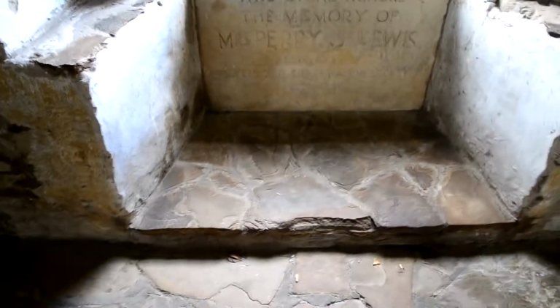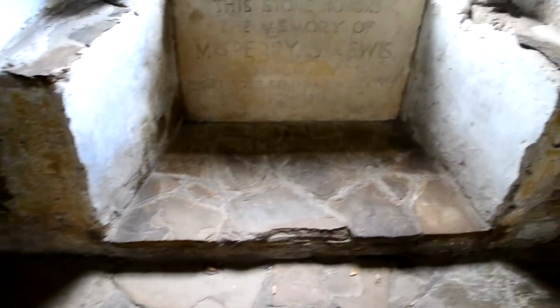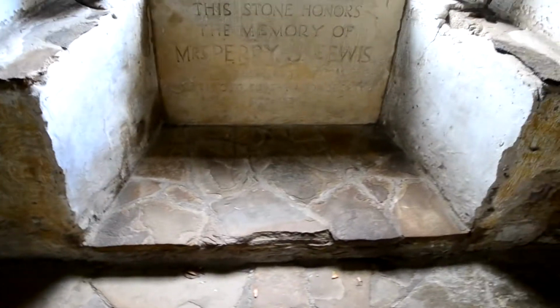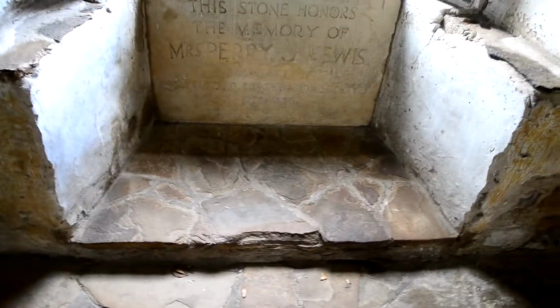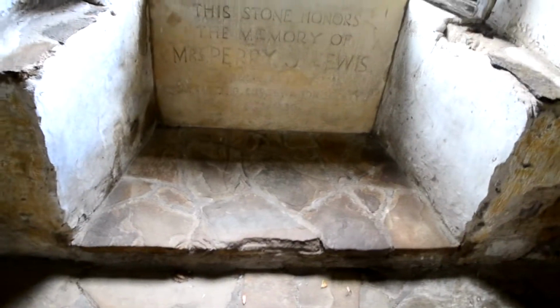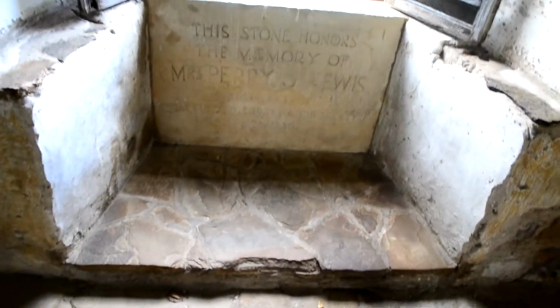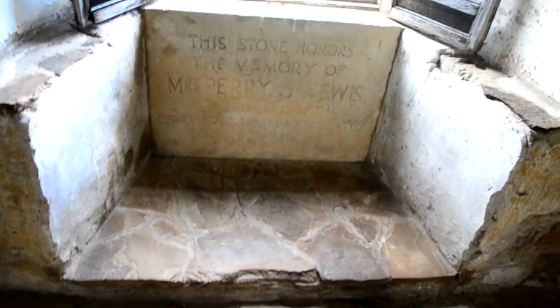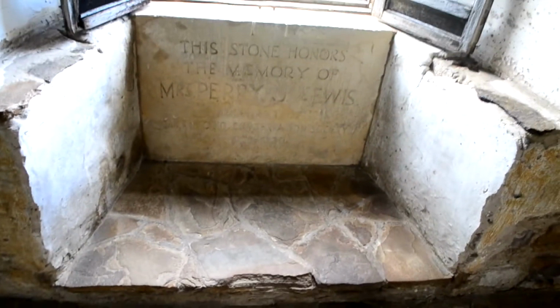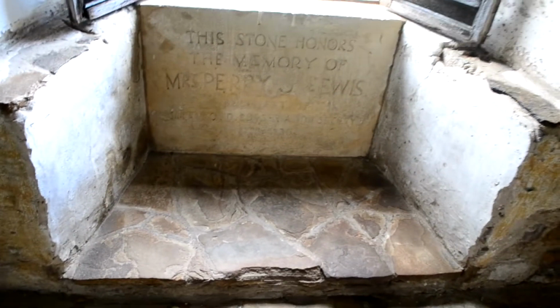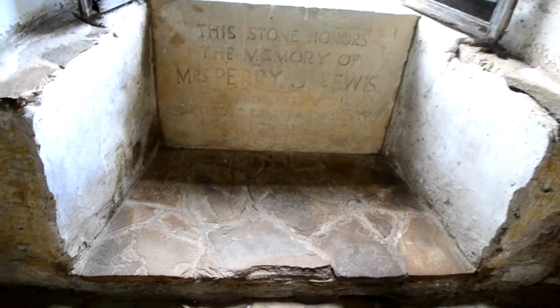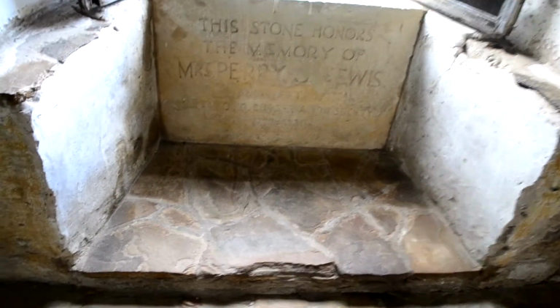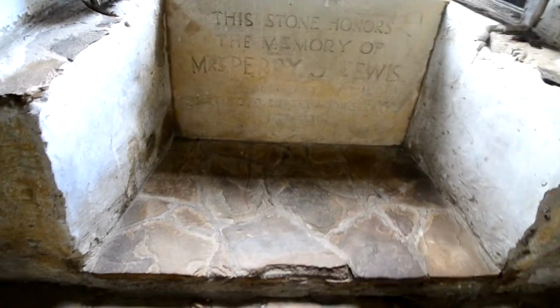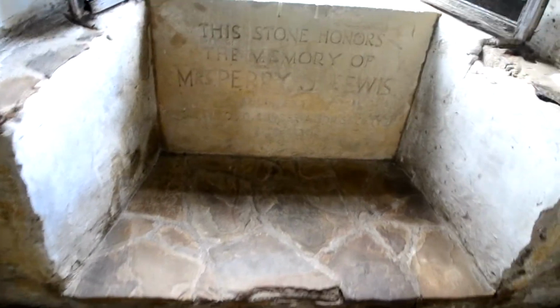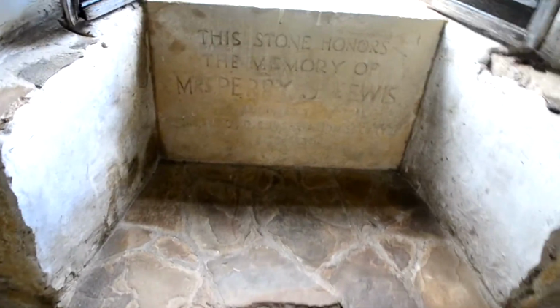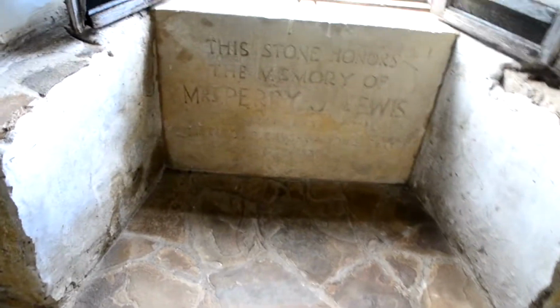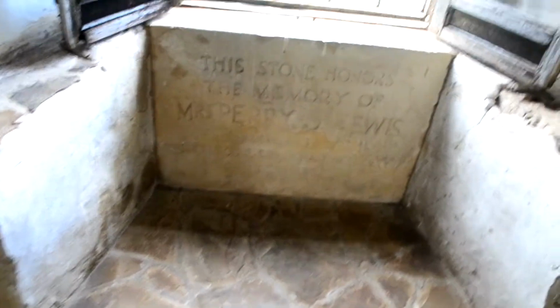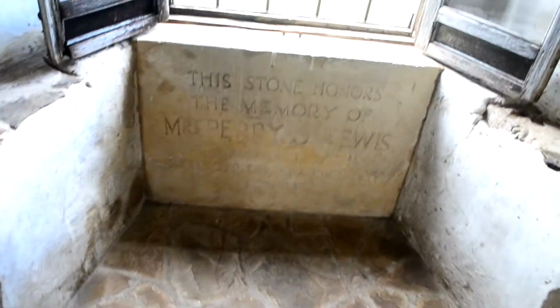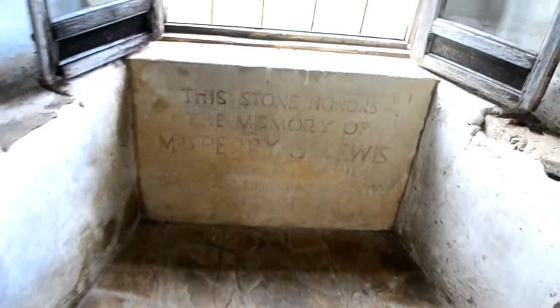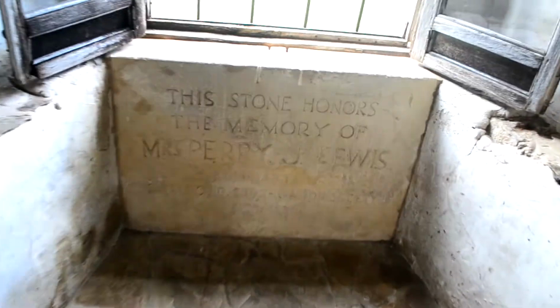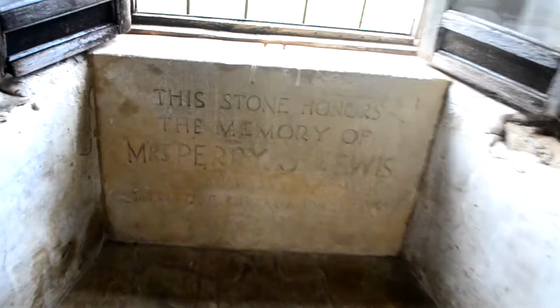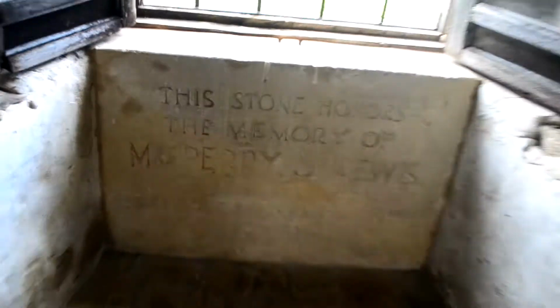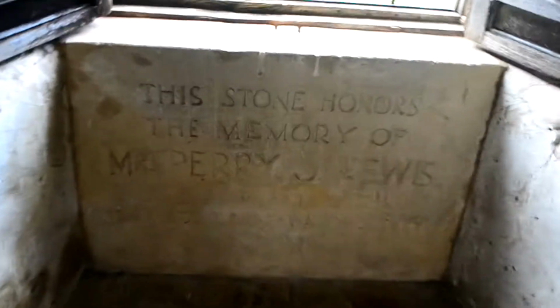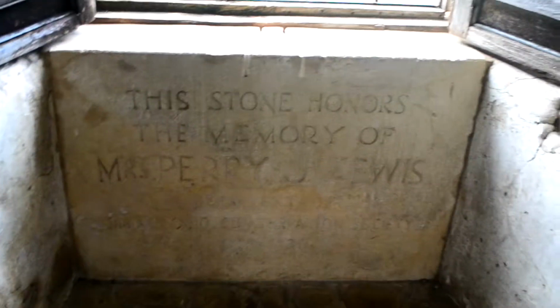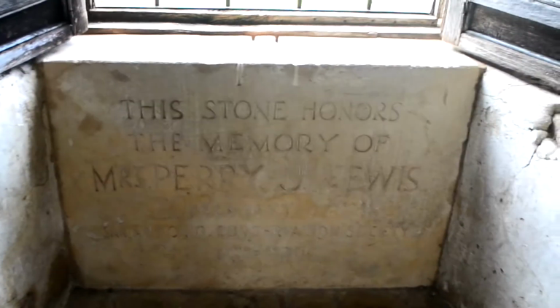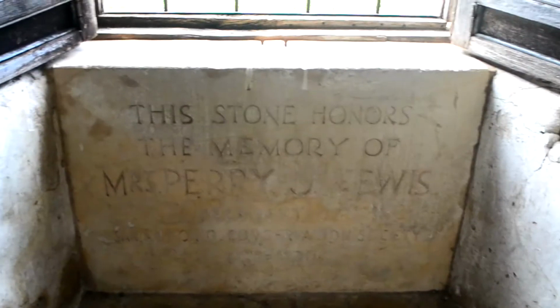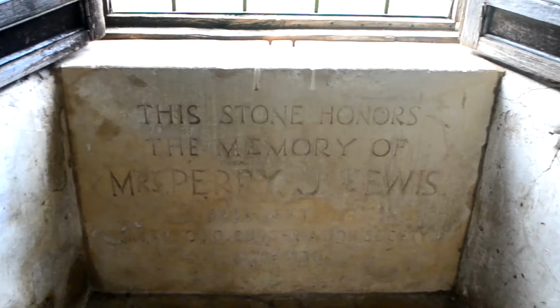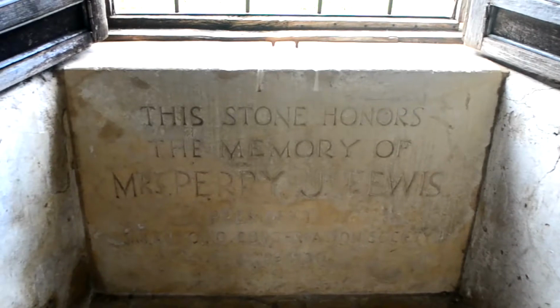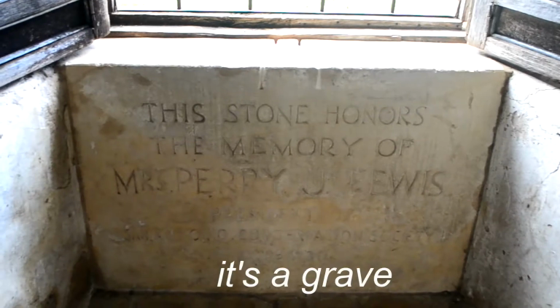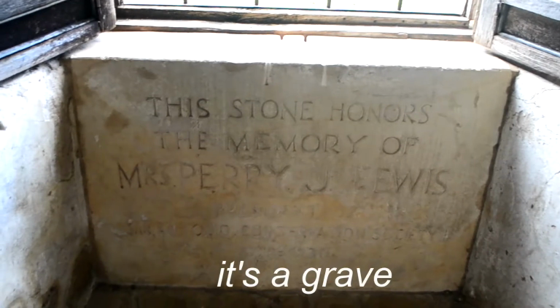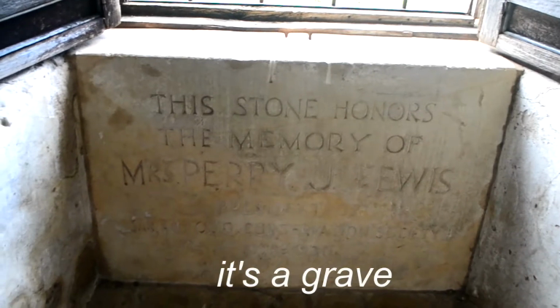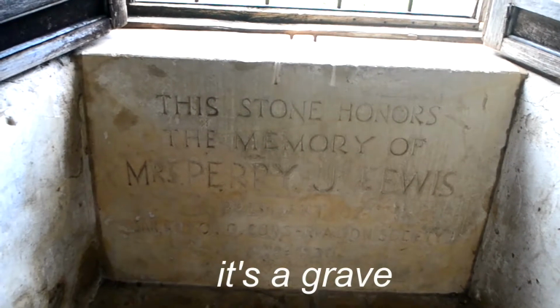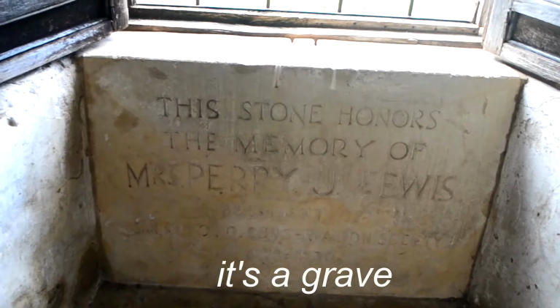This is kind of creepy you guys — it's a grave.